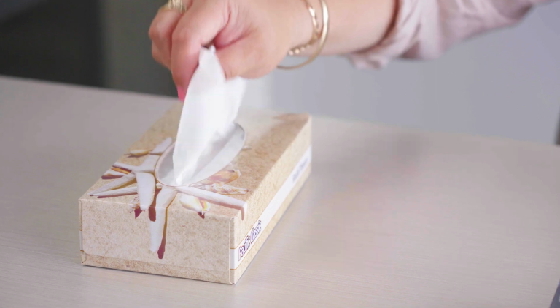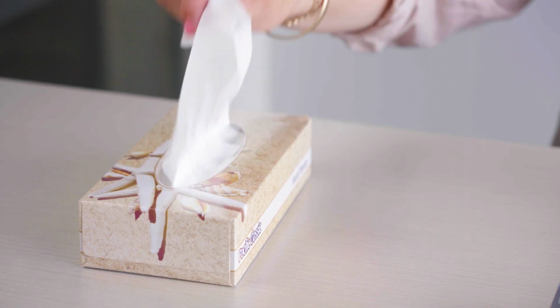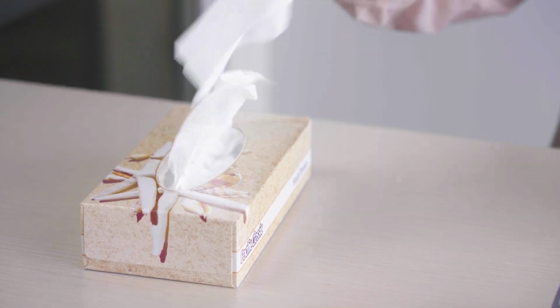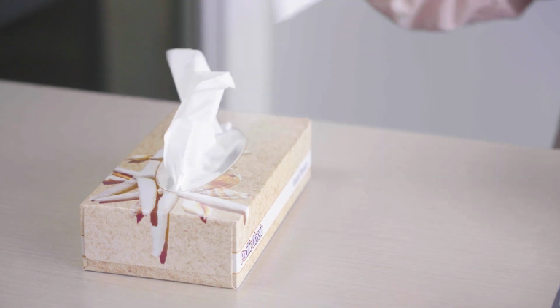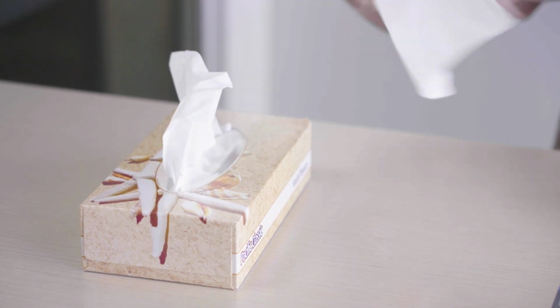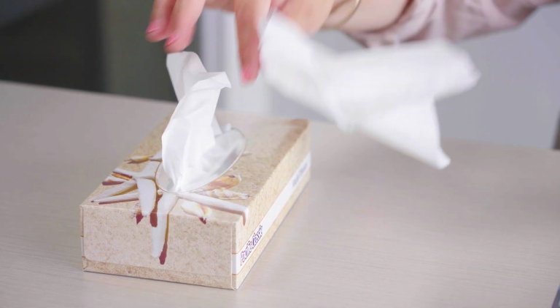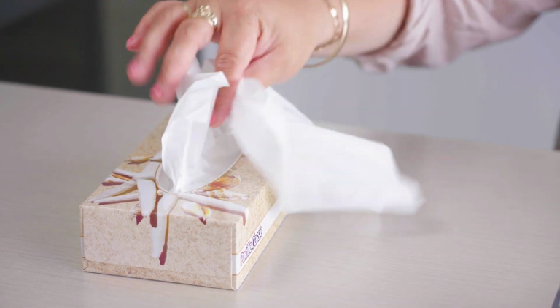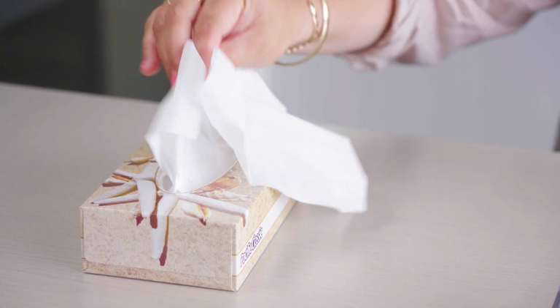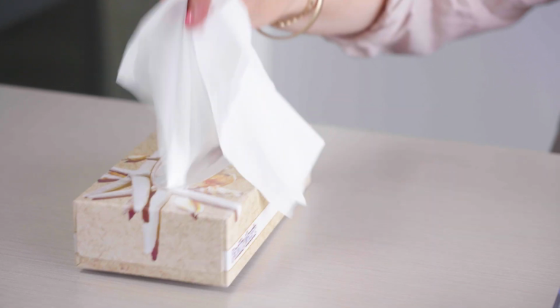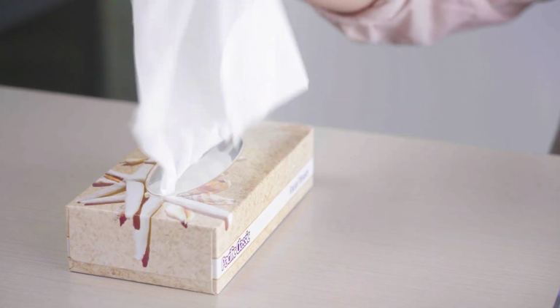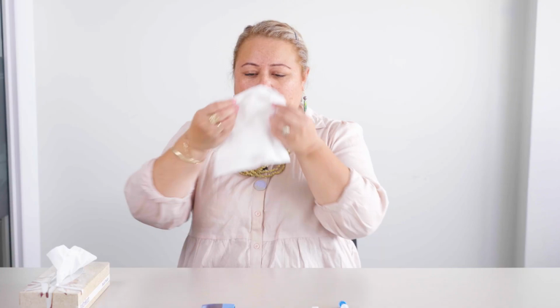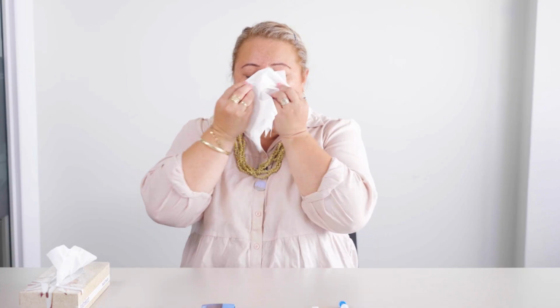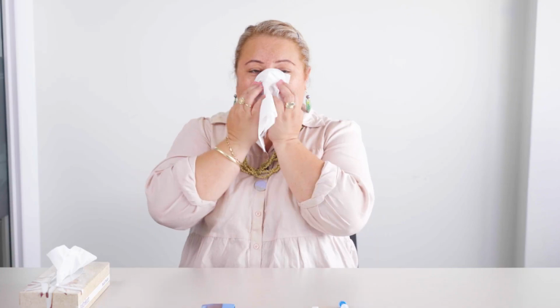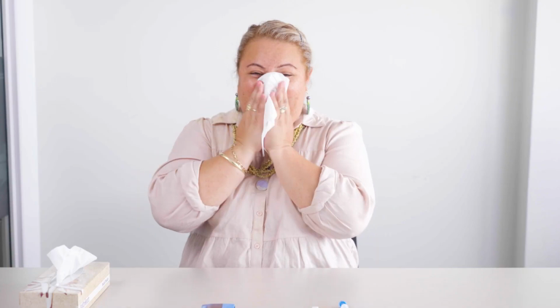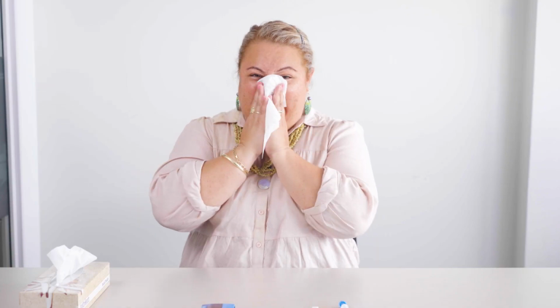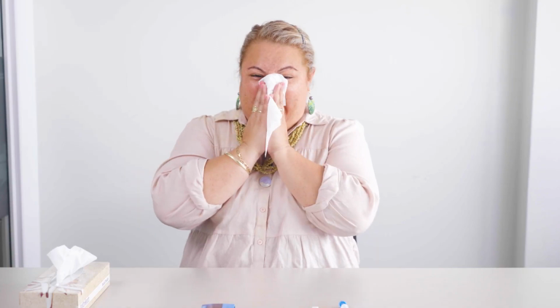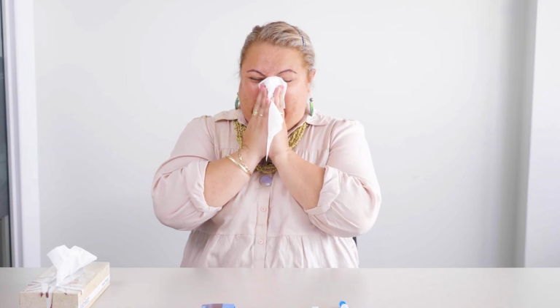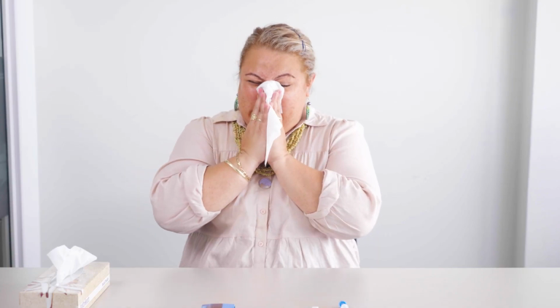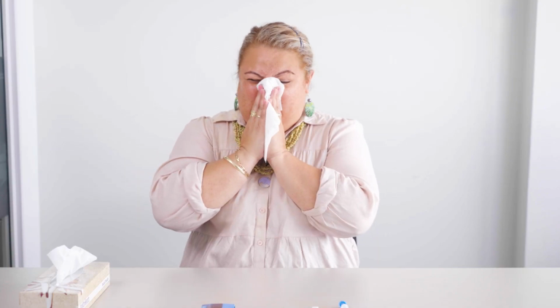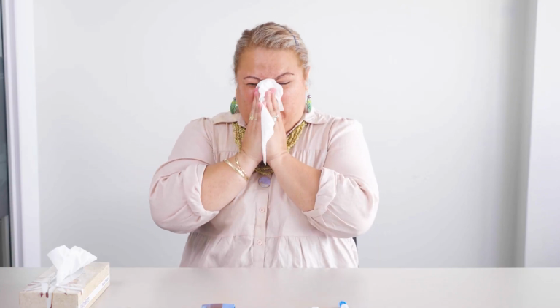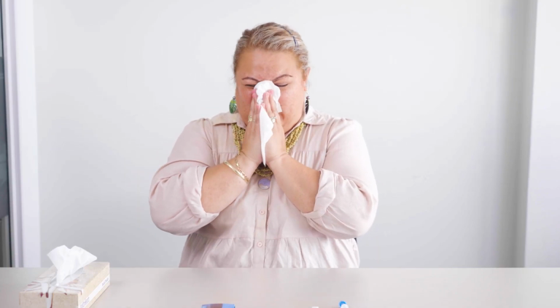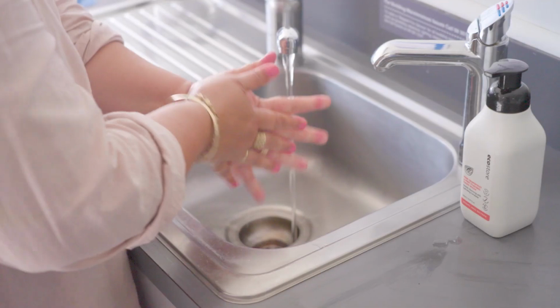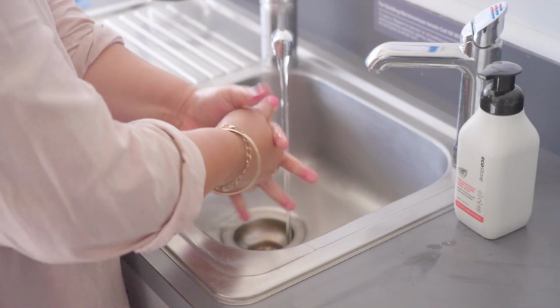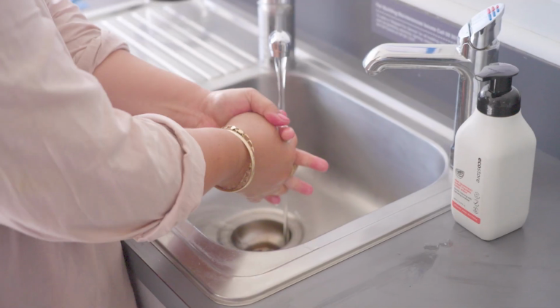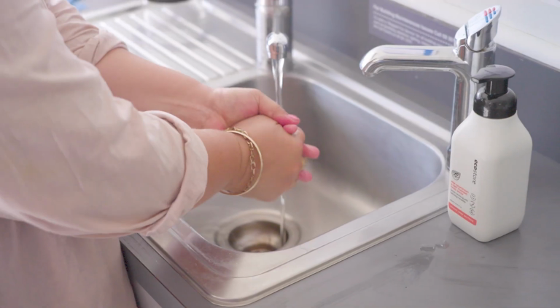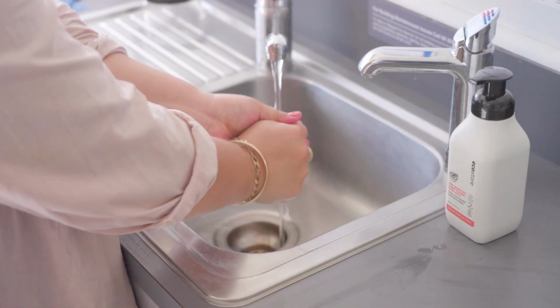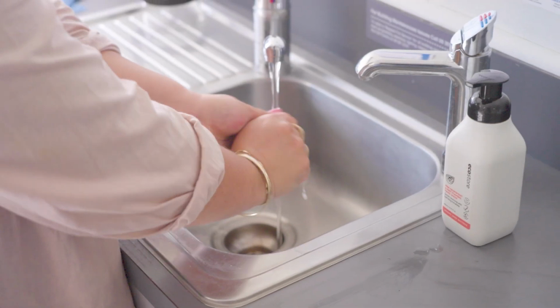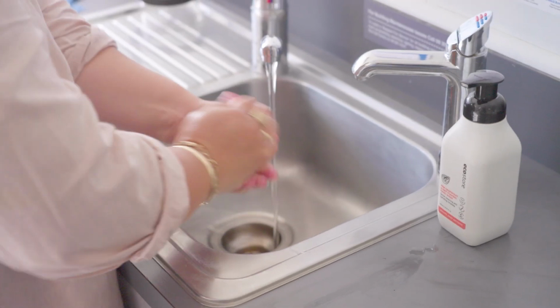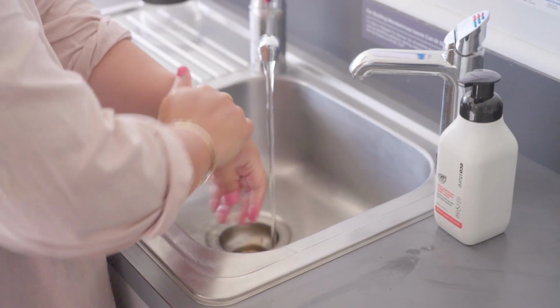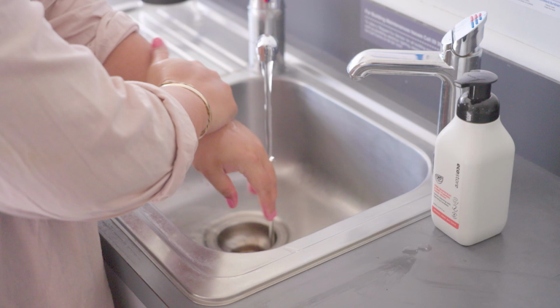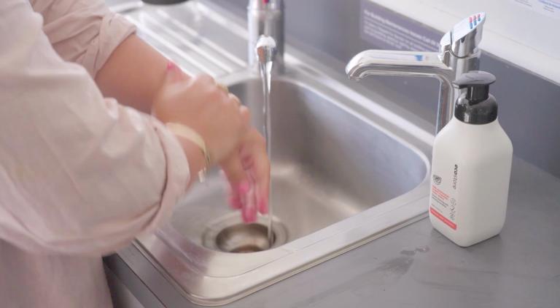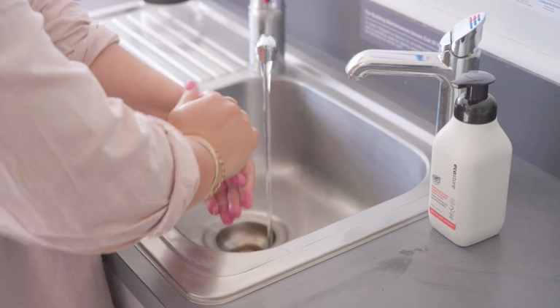Before we begin, blow your nose and wash and dry your hands.